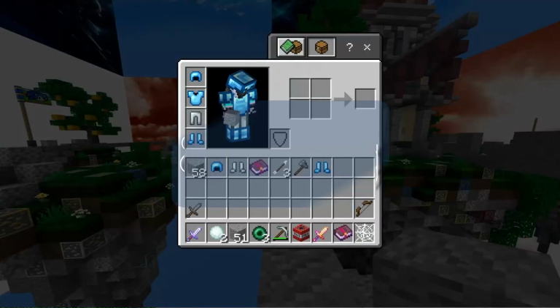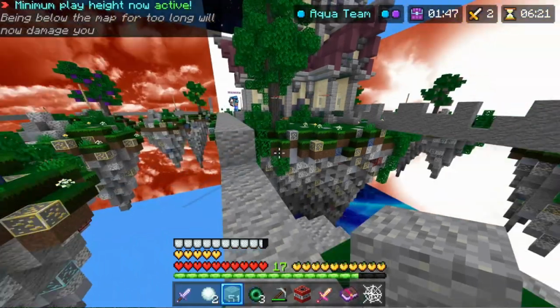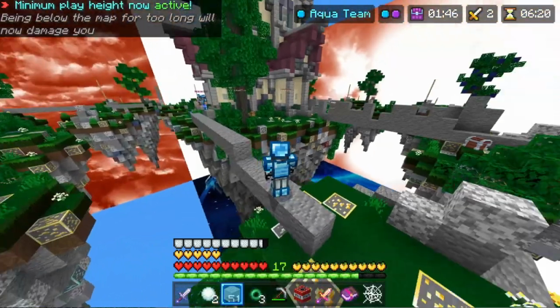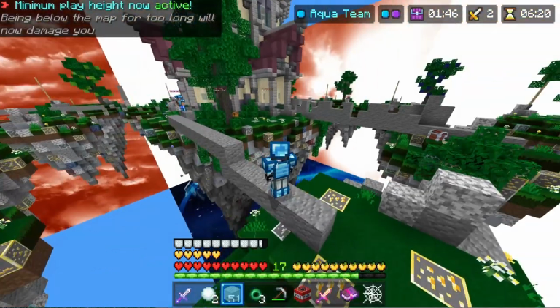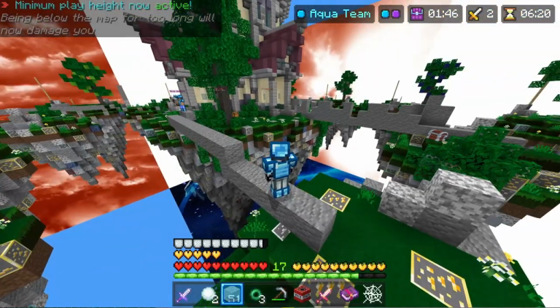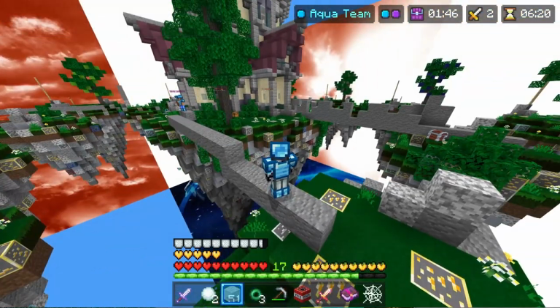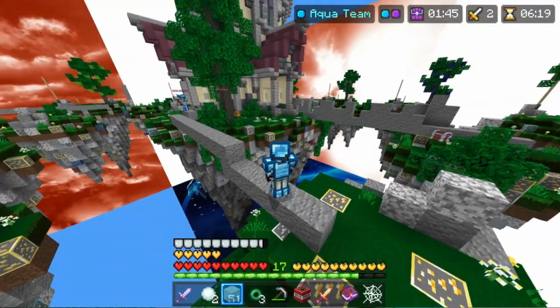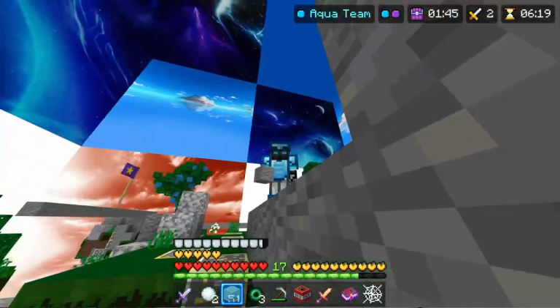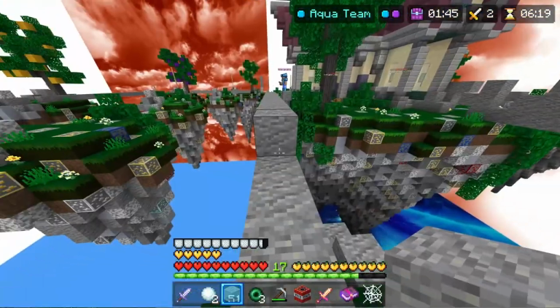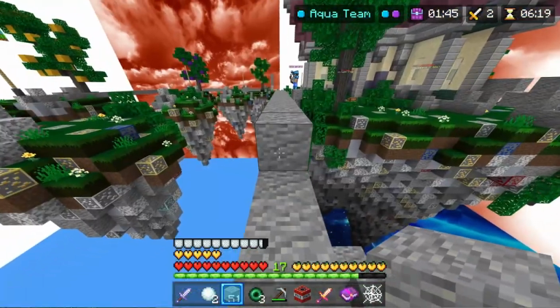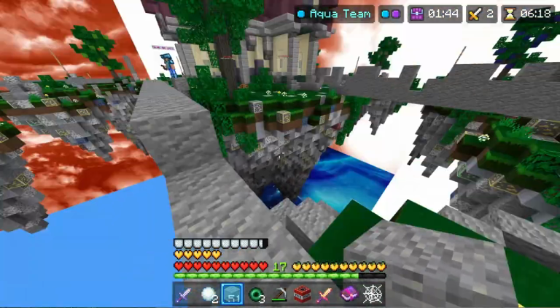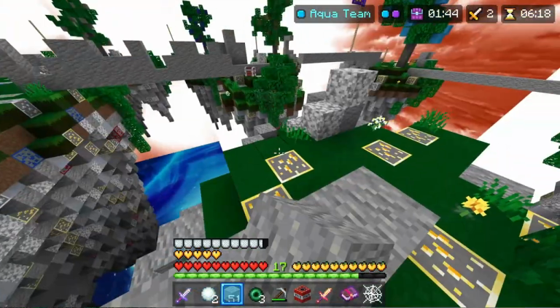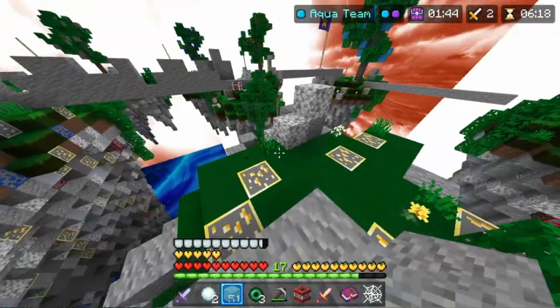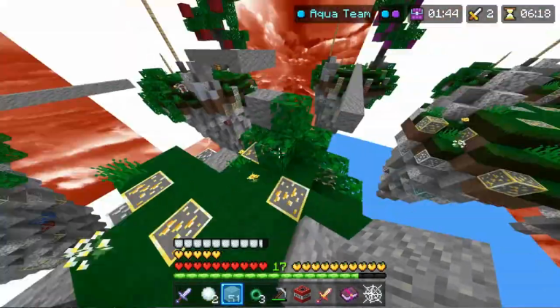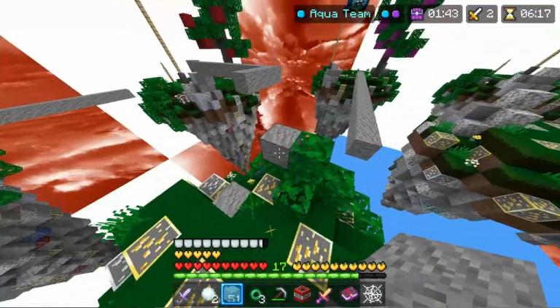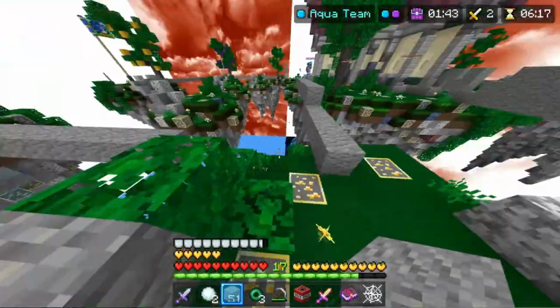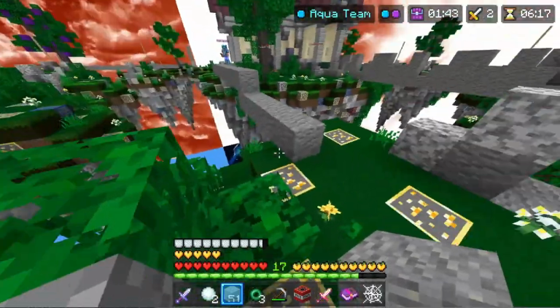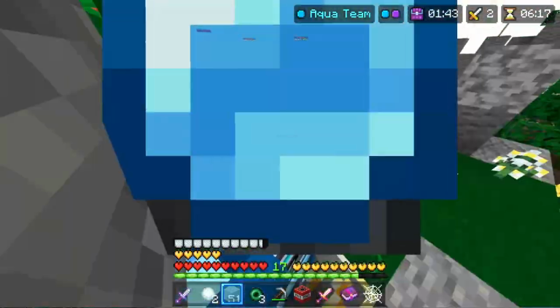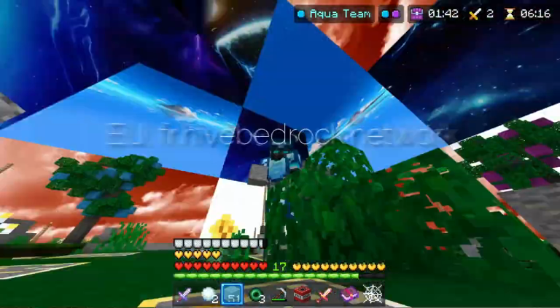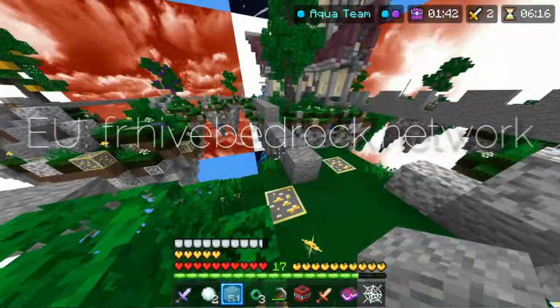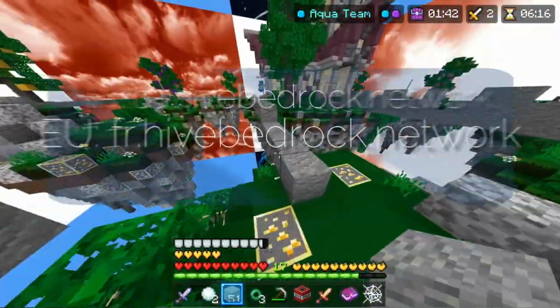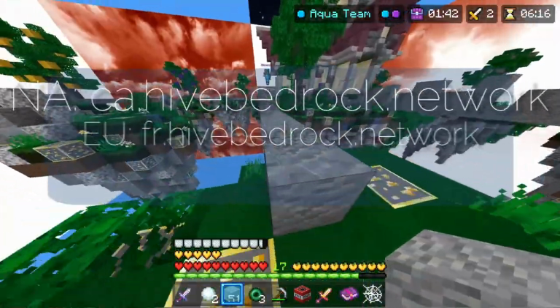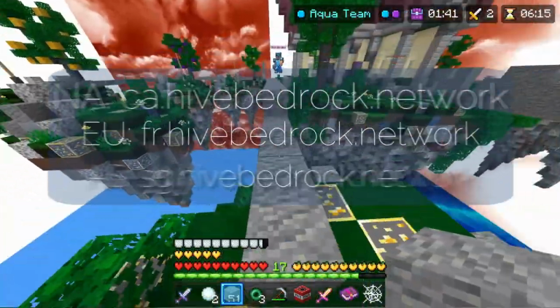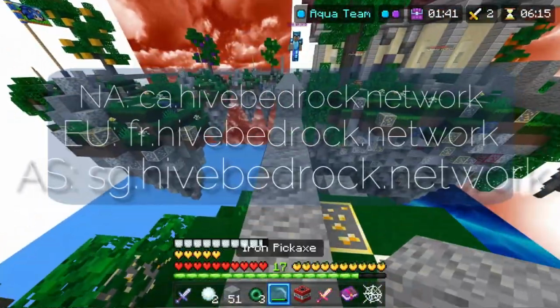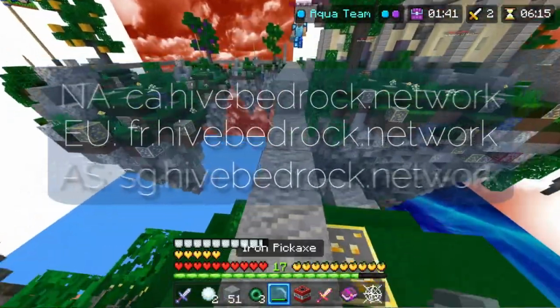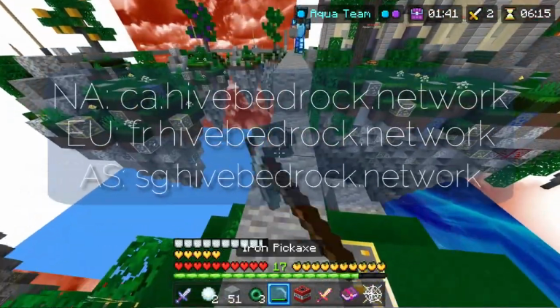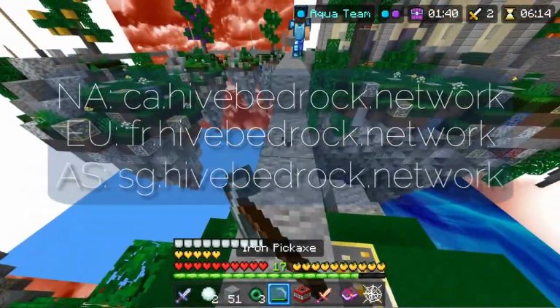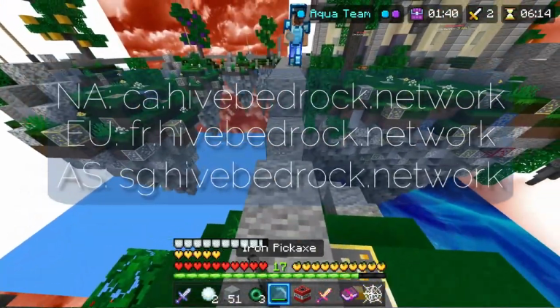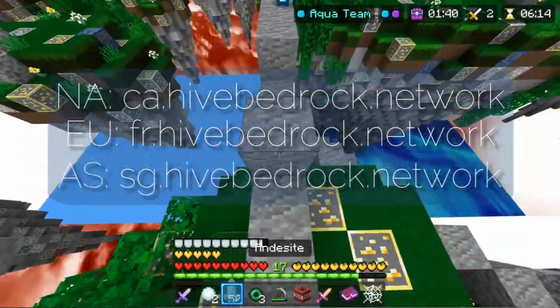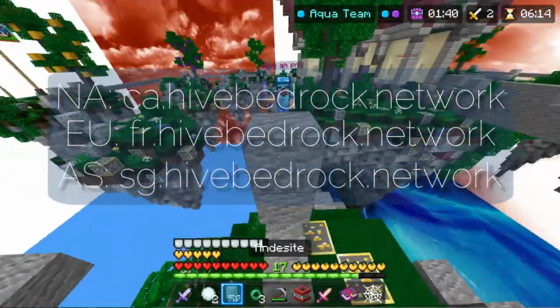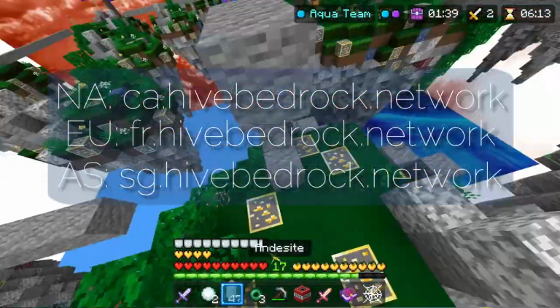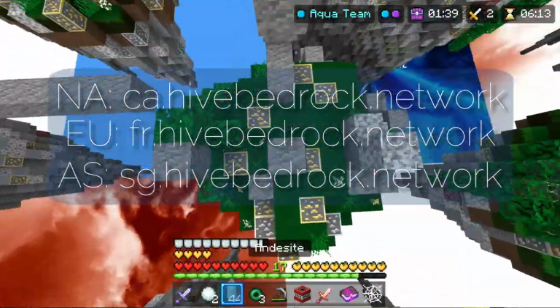There are three different IPs for each region. Copy and paste these IPs, which you can find in the description, and see which one gives you the lowest ping.